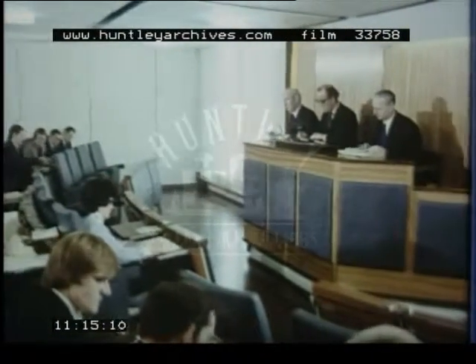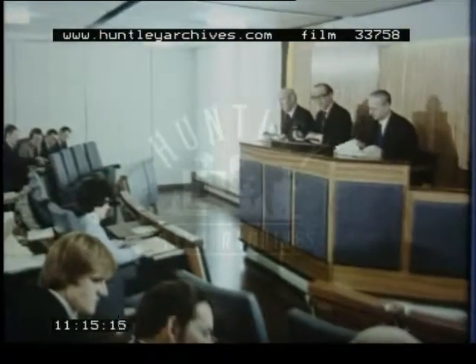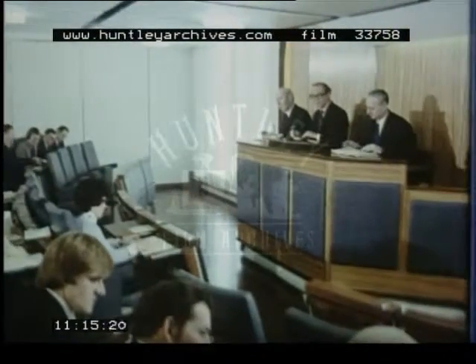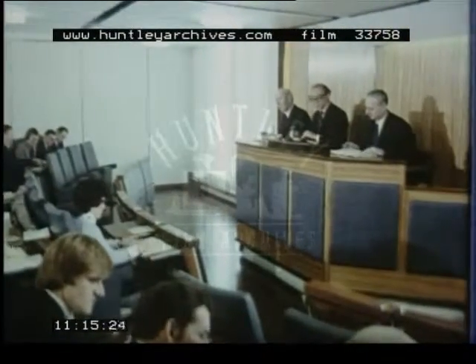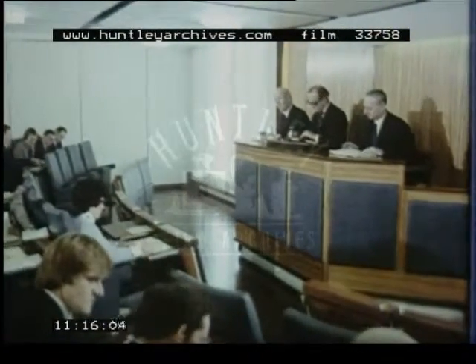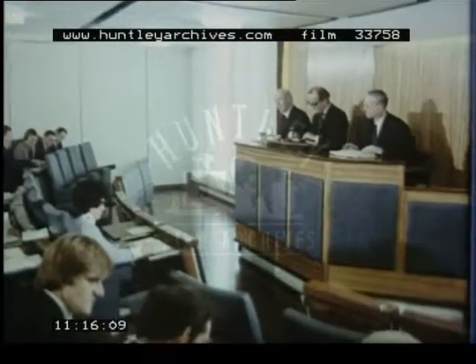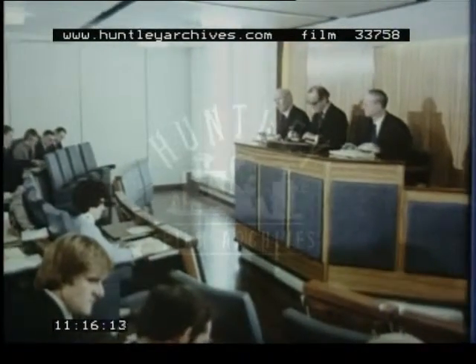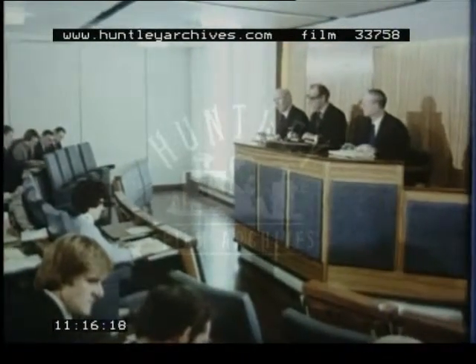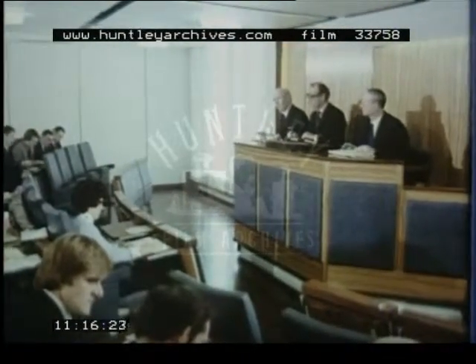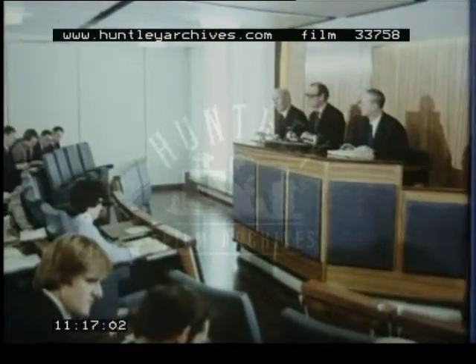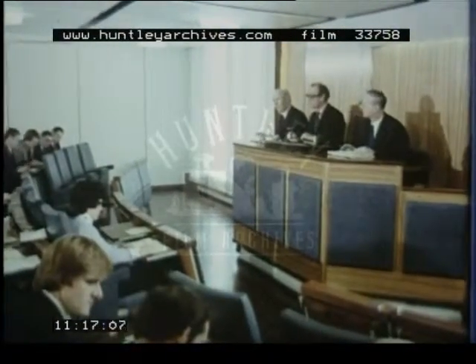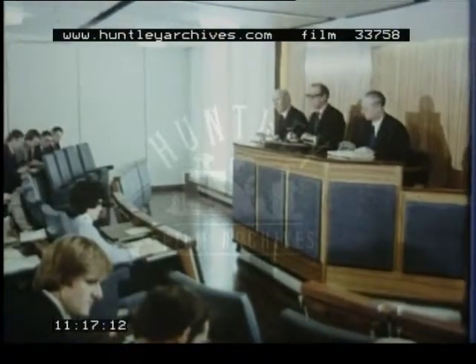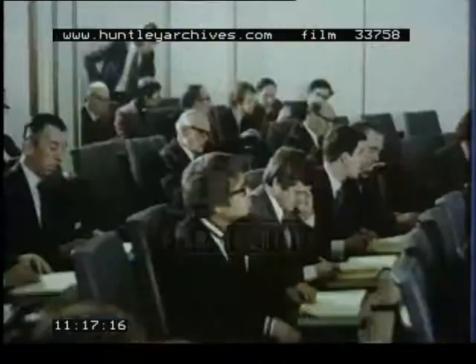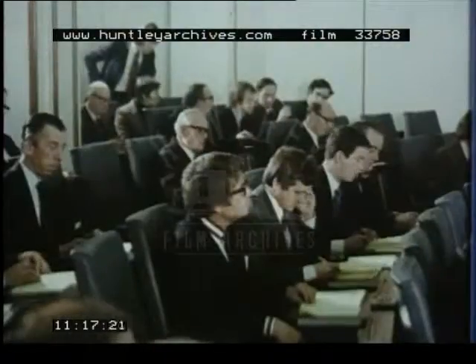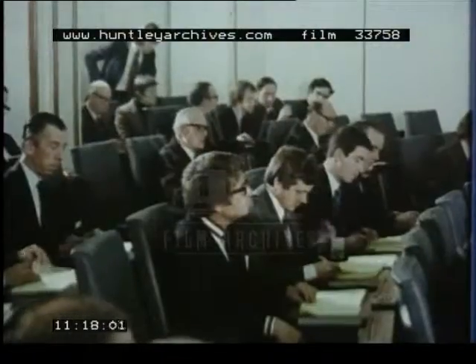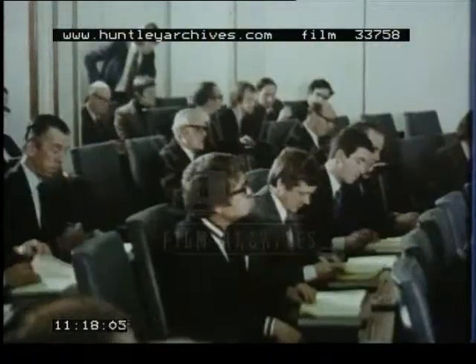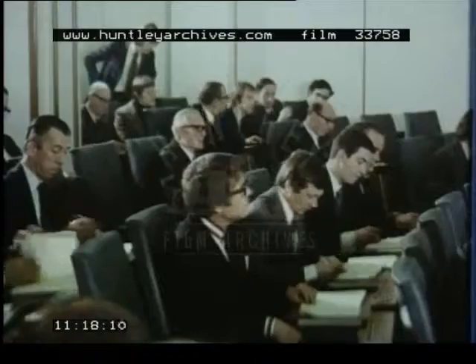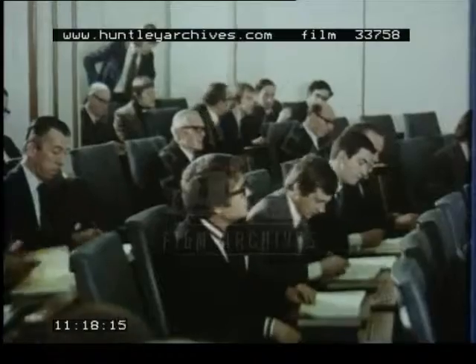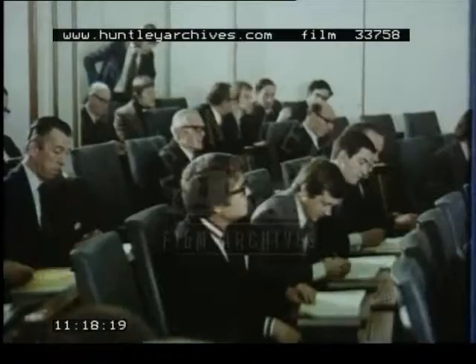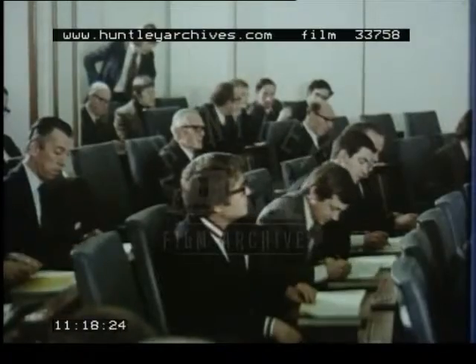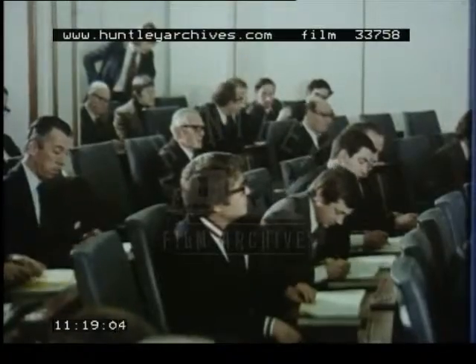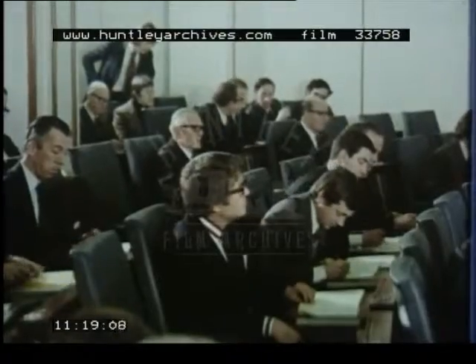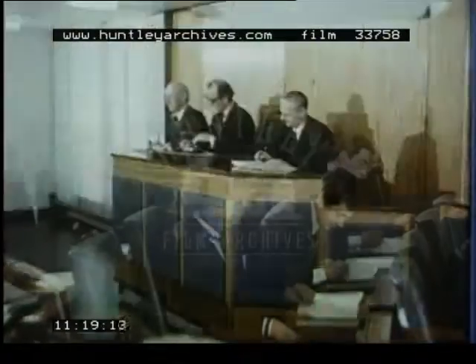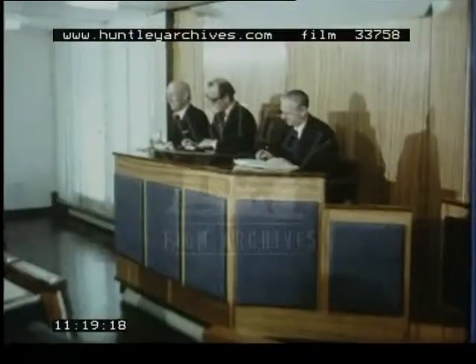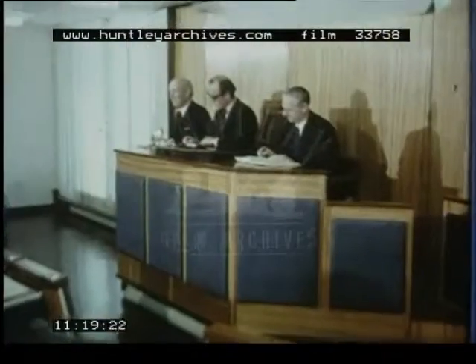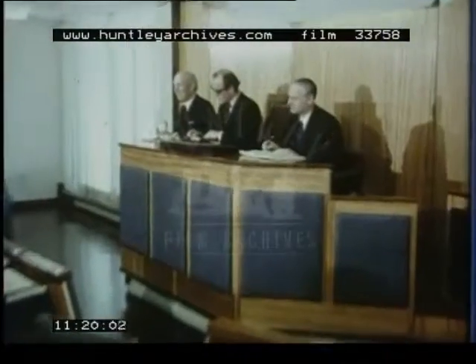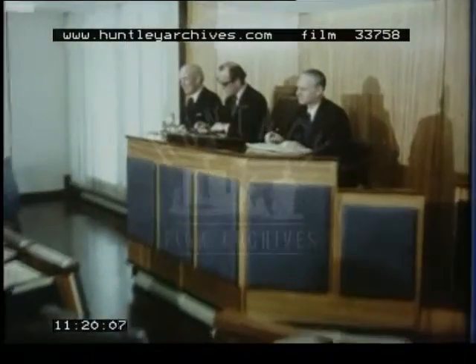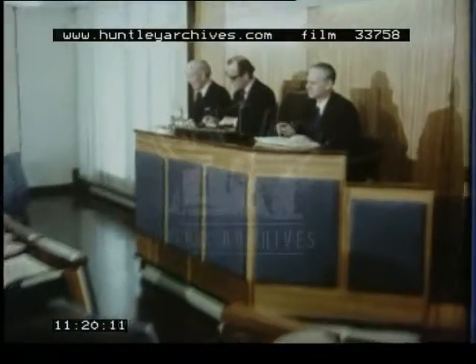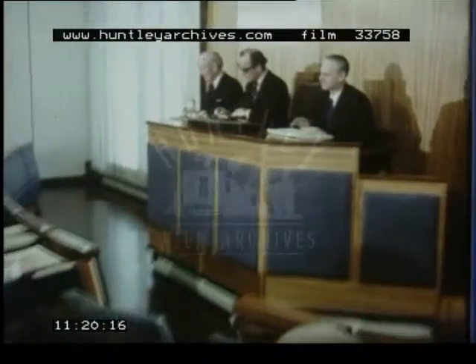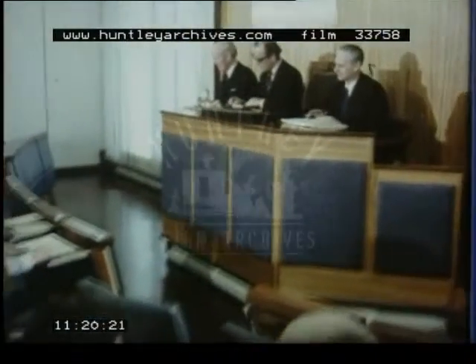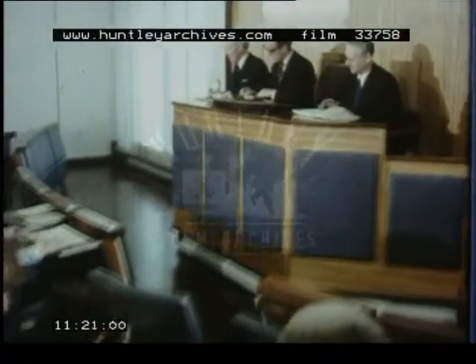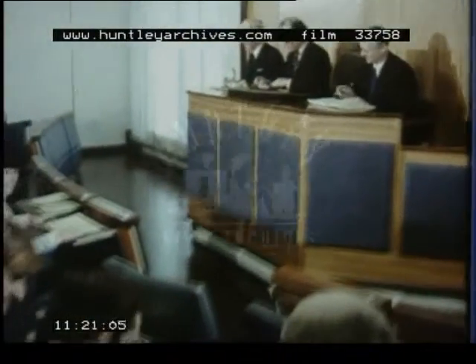In the days preceding this sale, samples of the teas on offer here will have been tasted by the buyers.